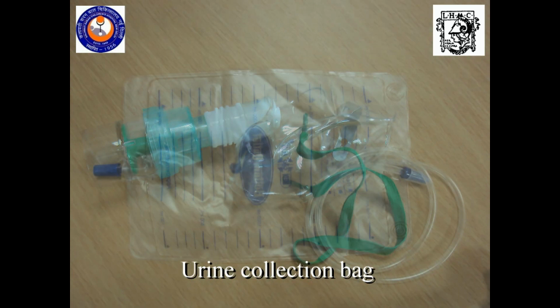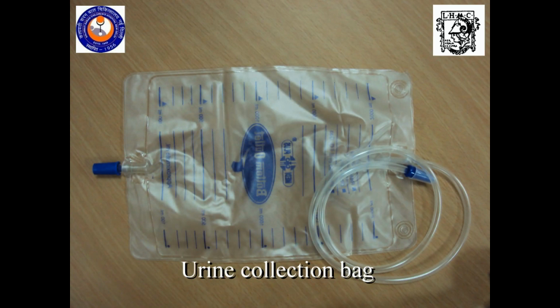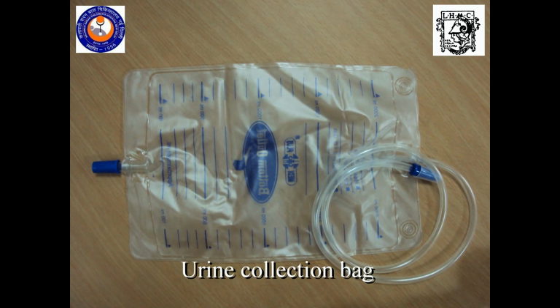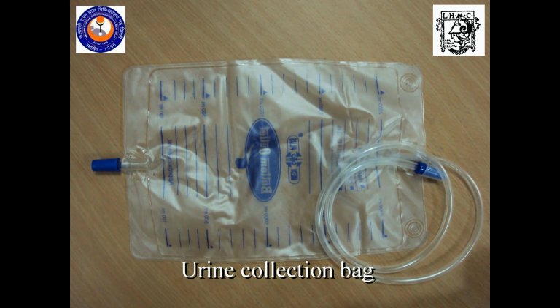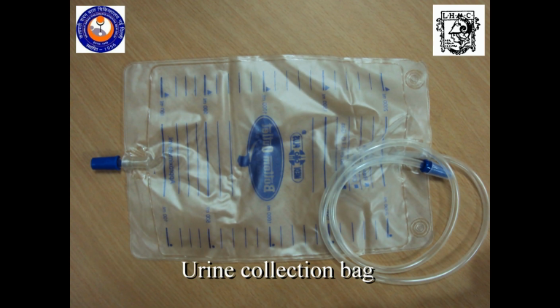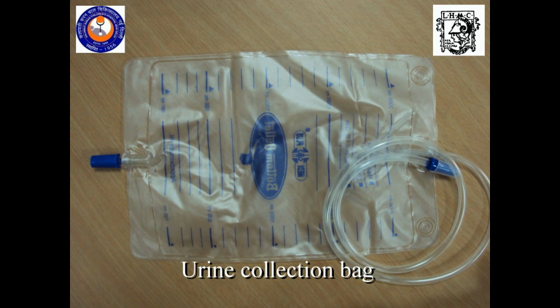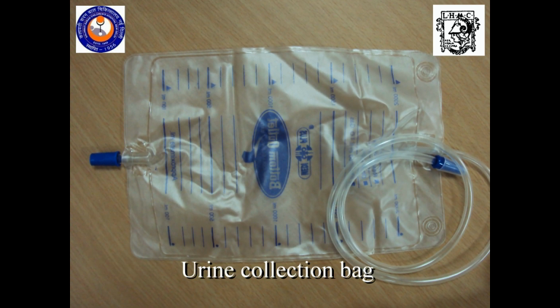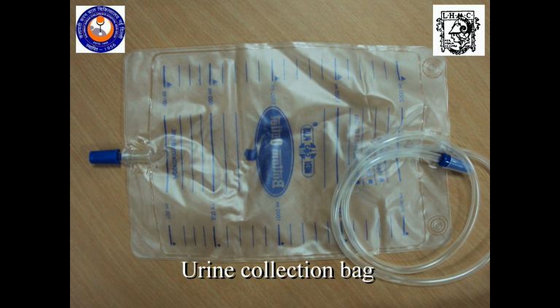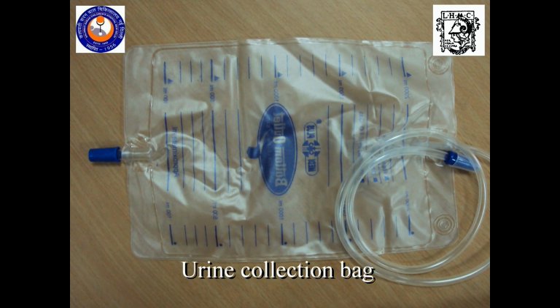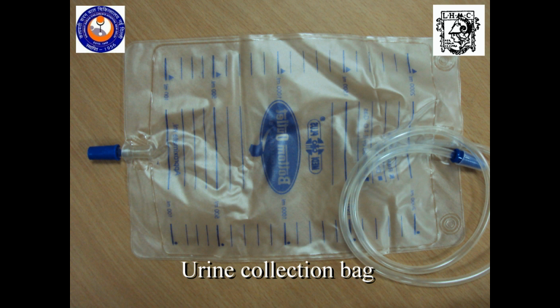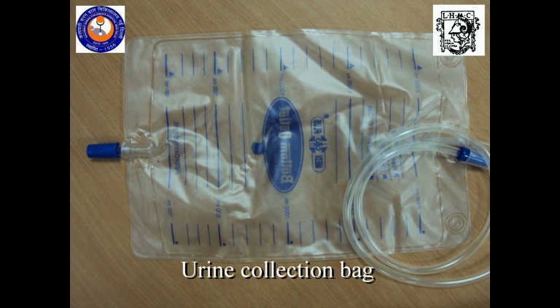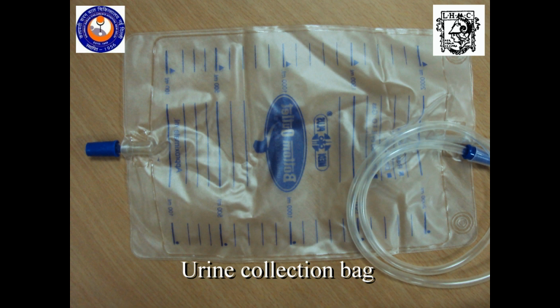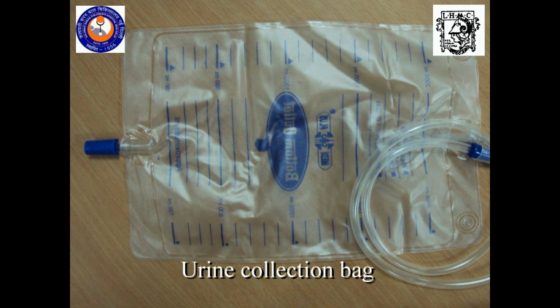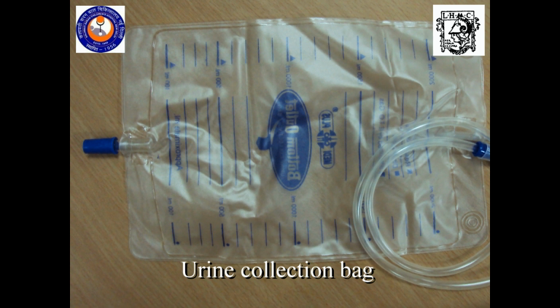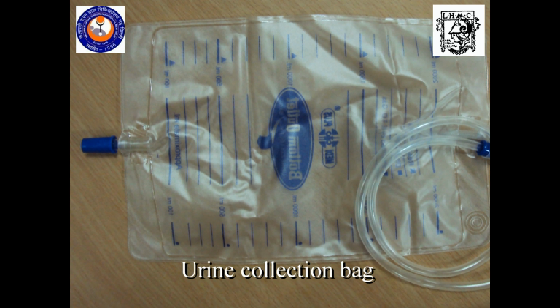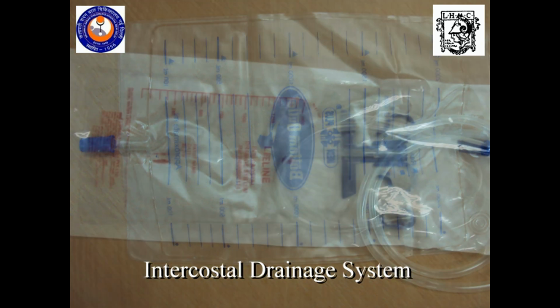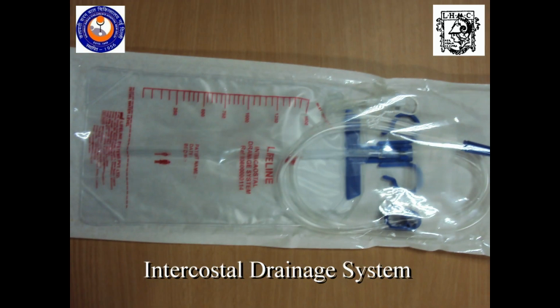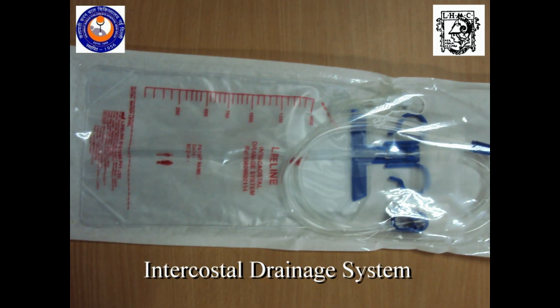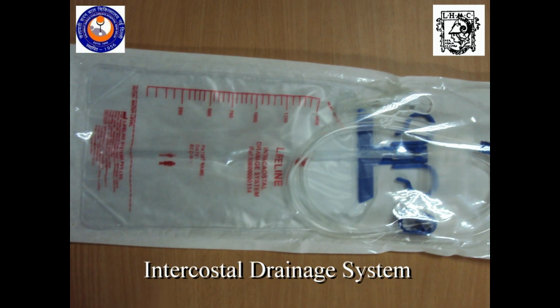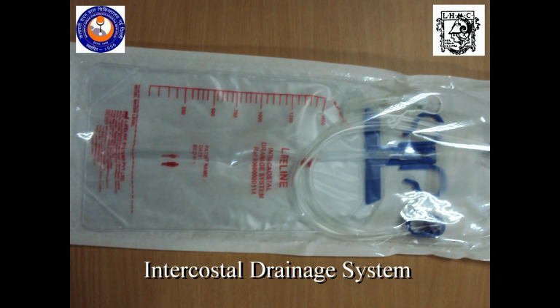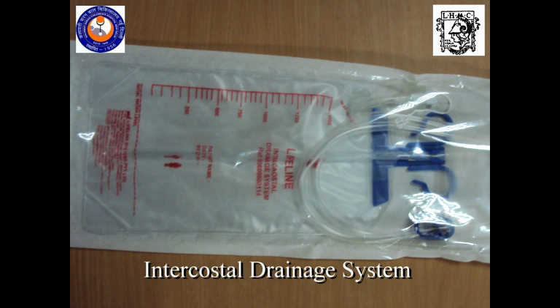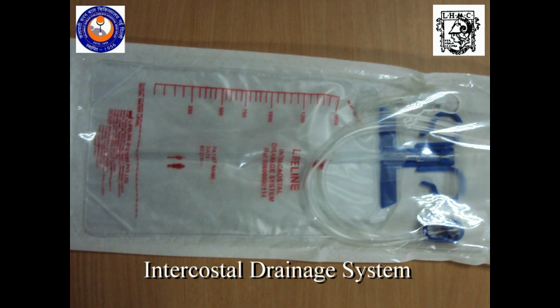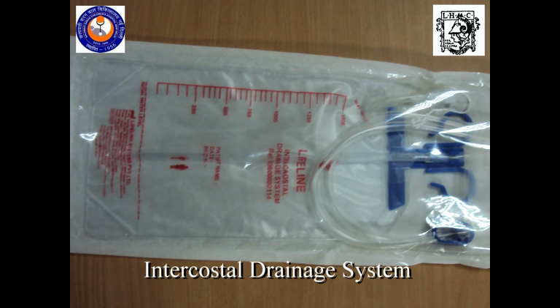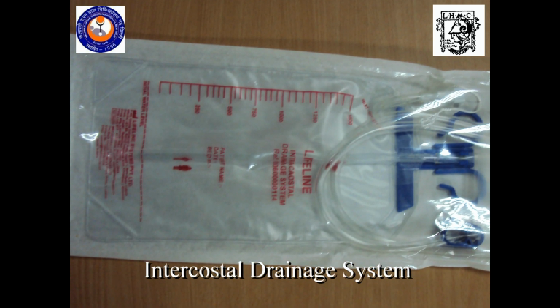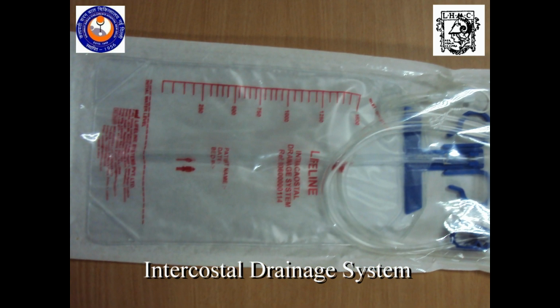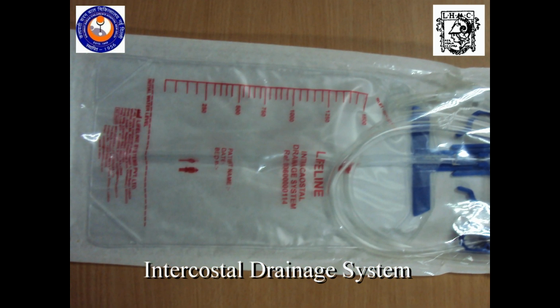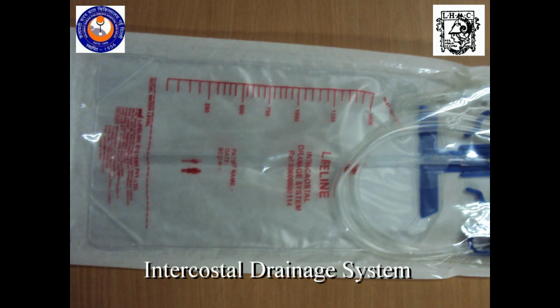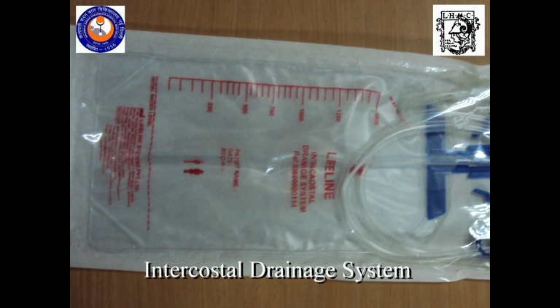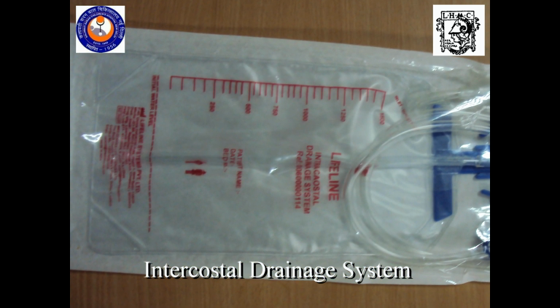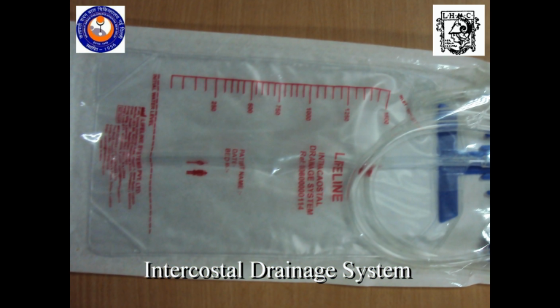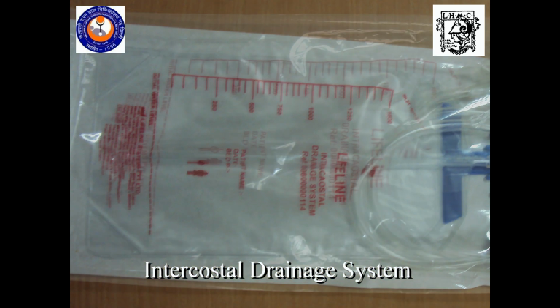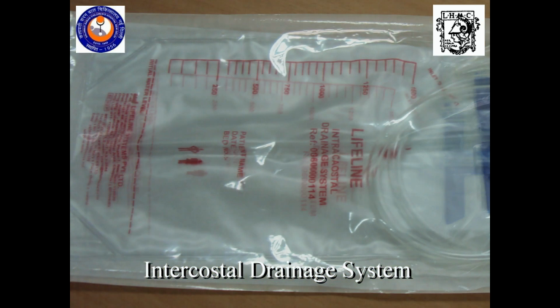Urine collection bag, intercostal drainage bag.